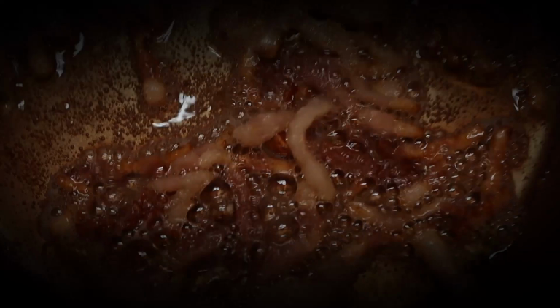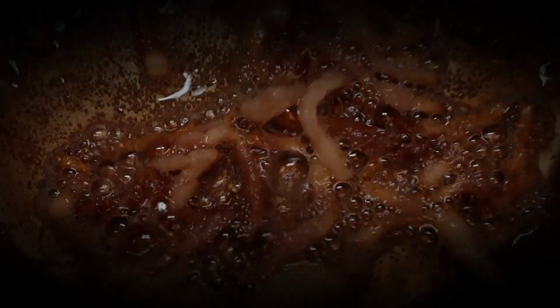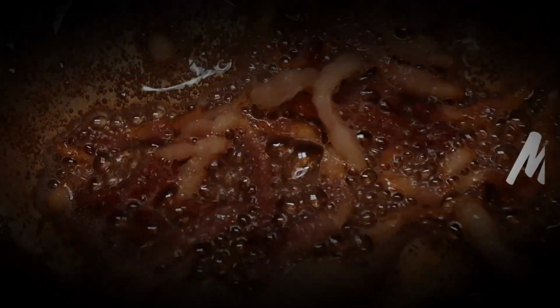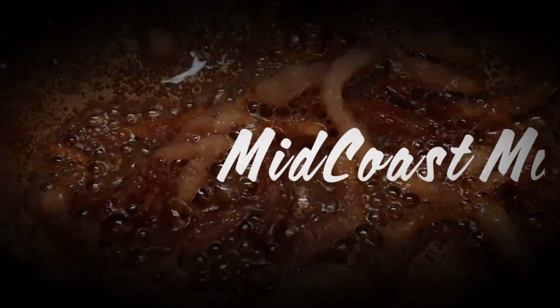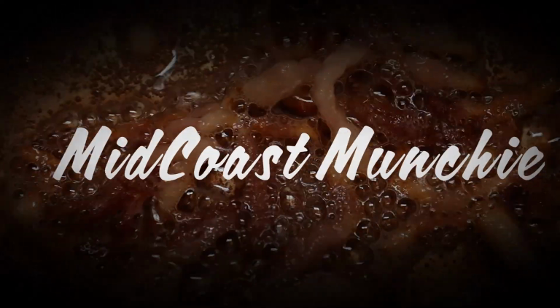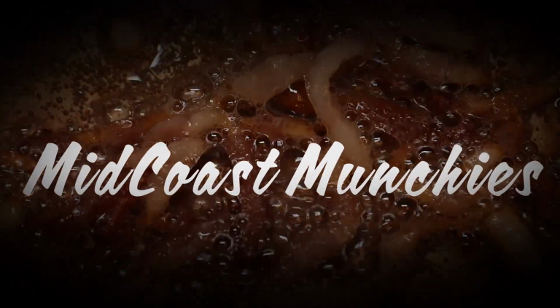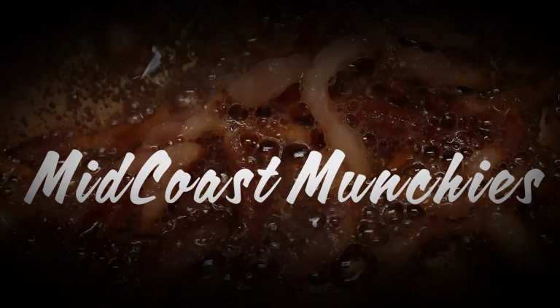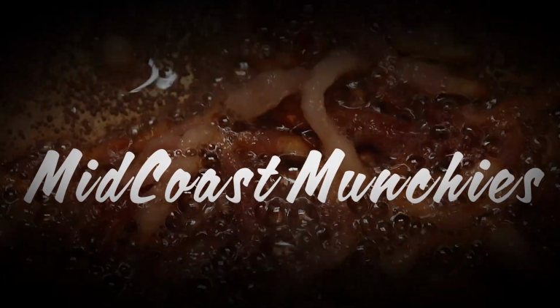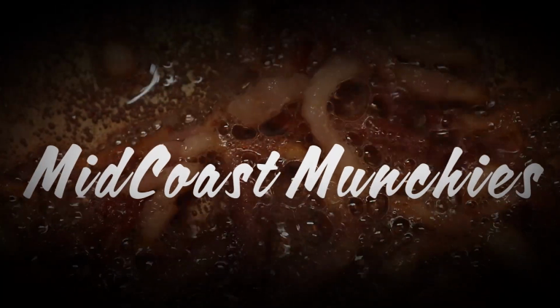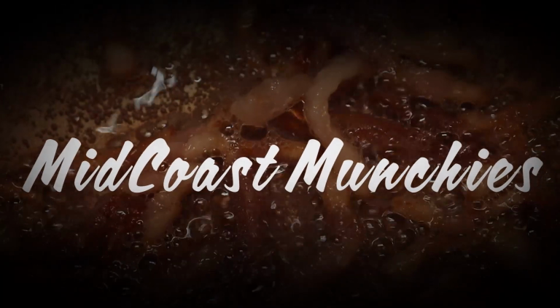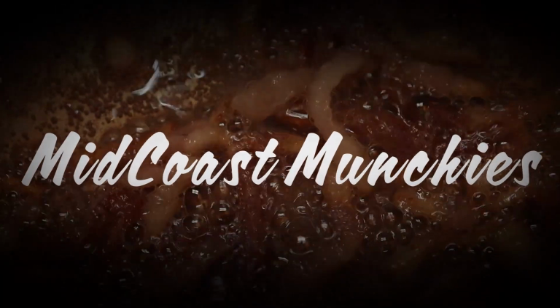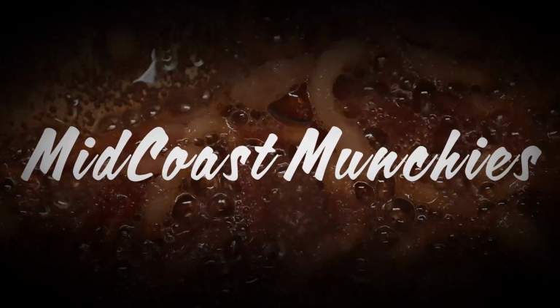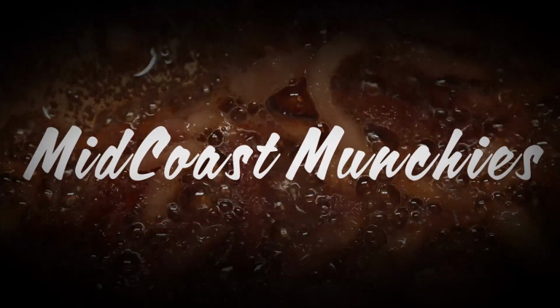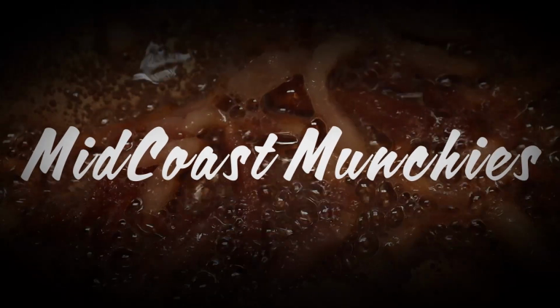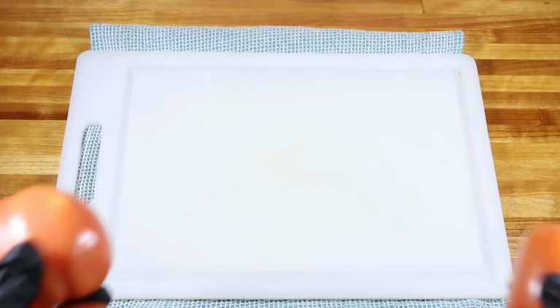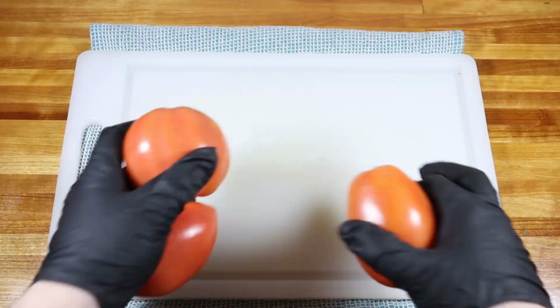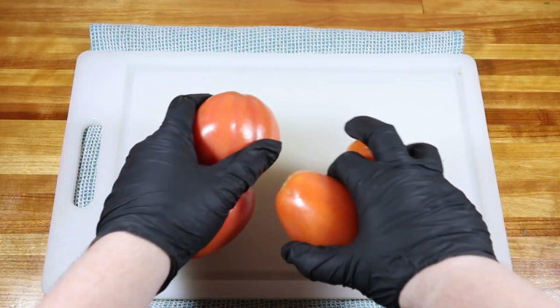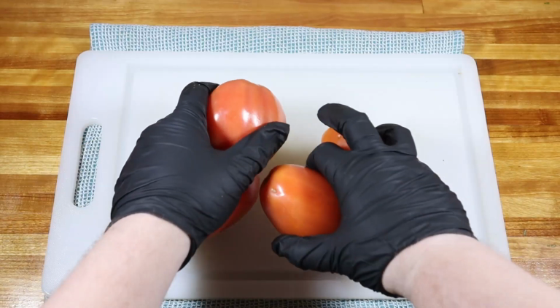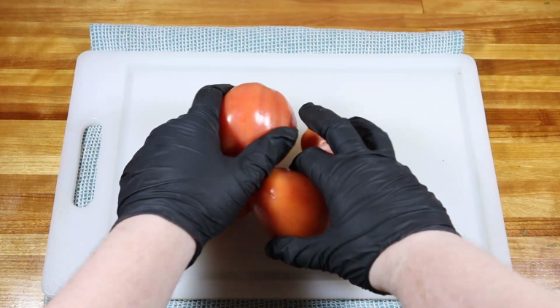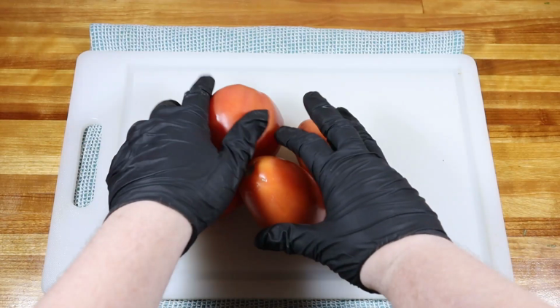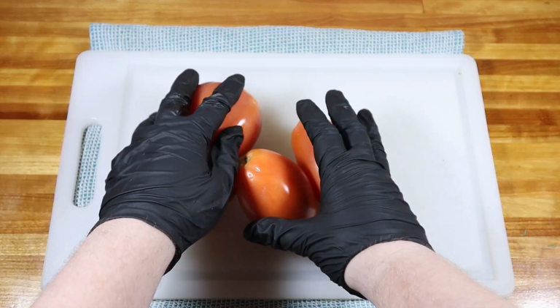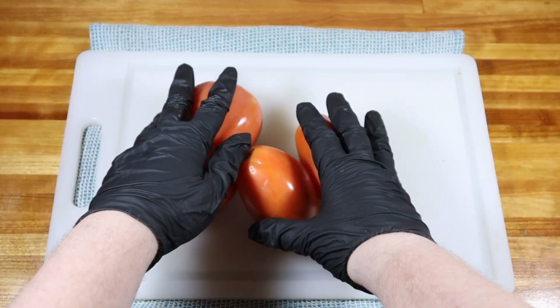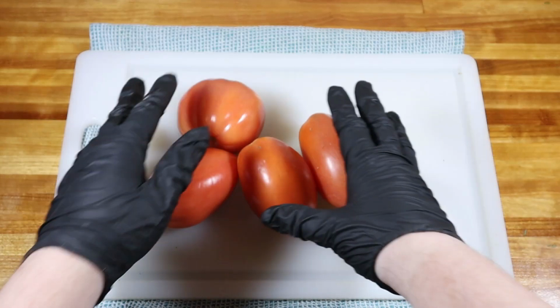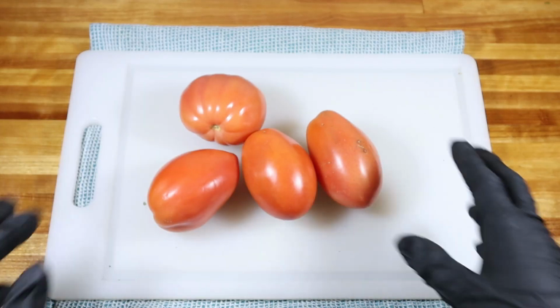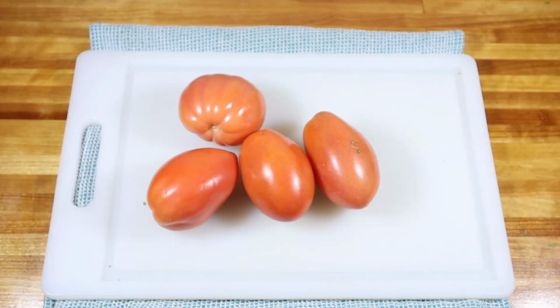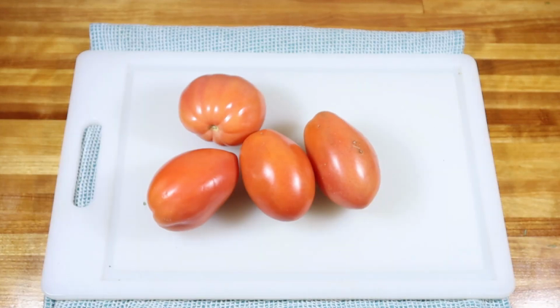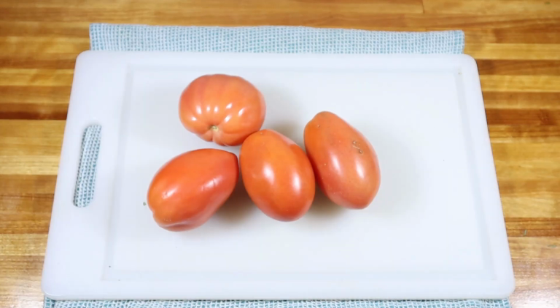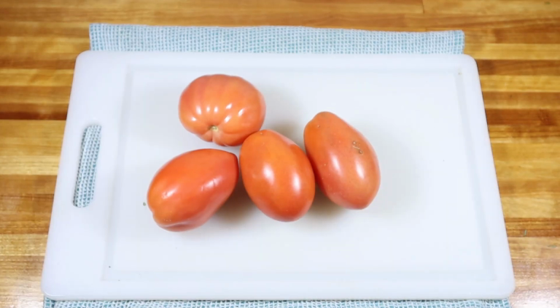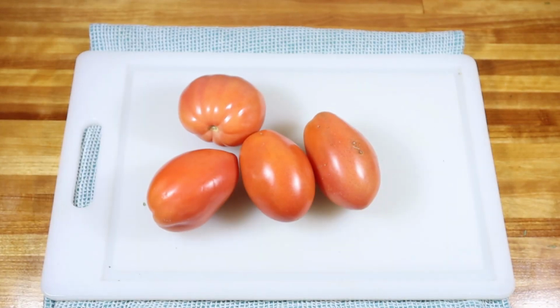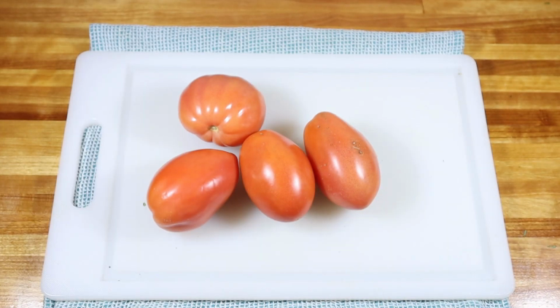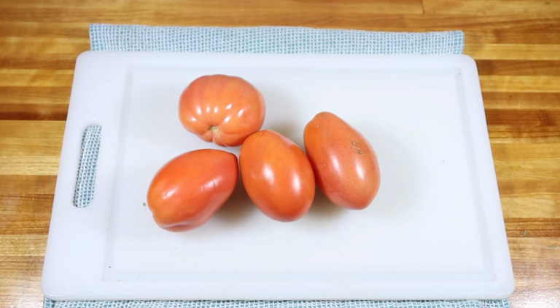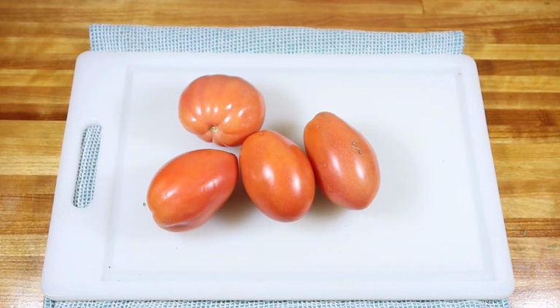Mid-coast munchies. Alright, let's make some homemade salsa.